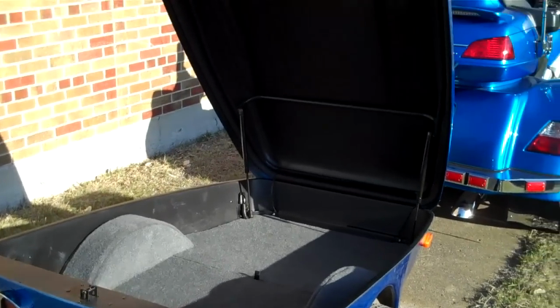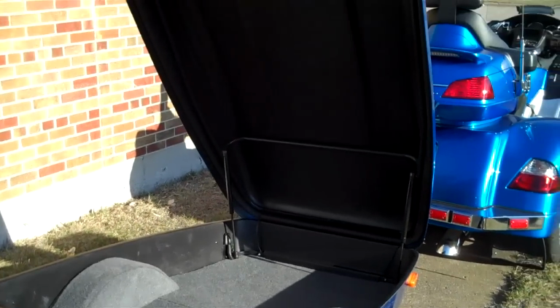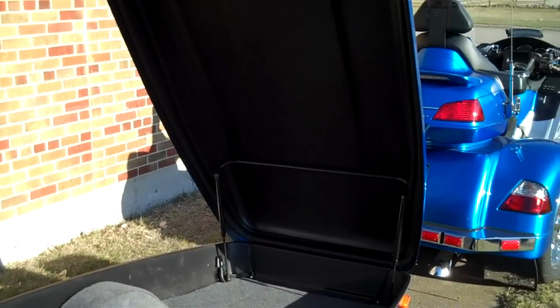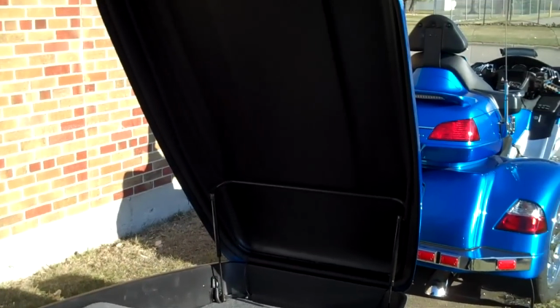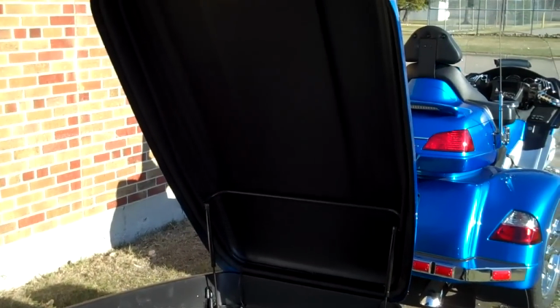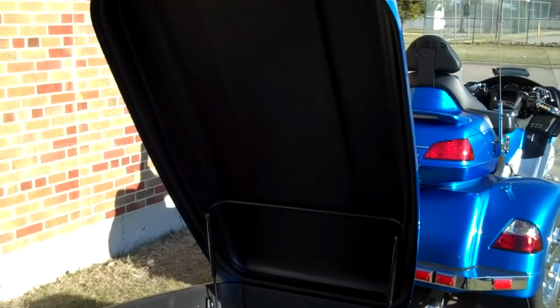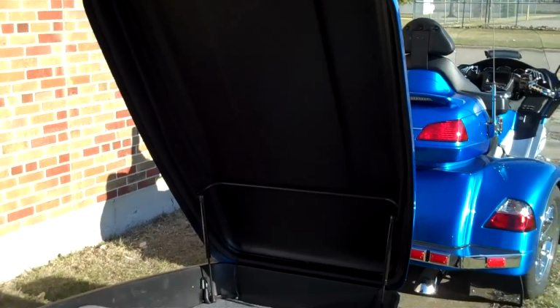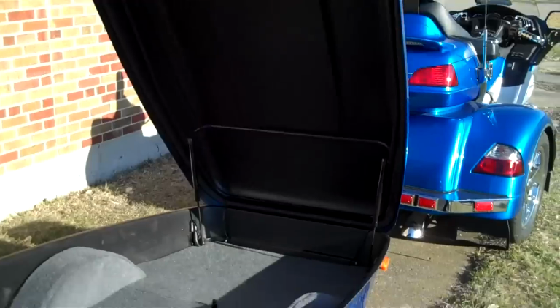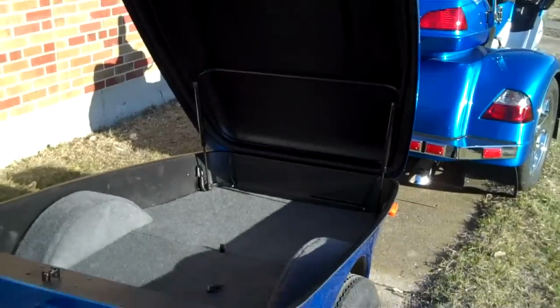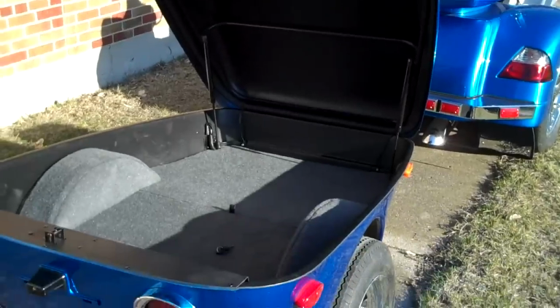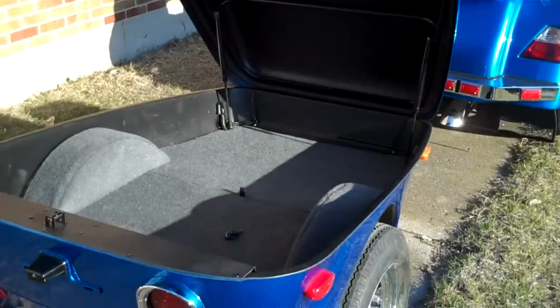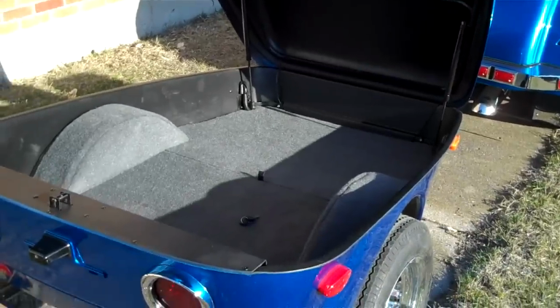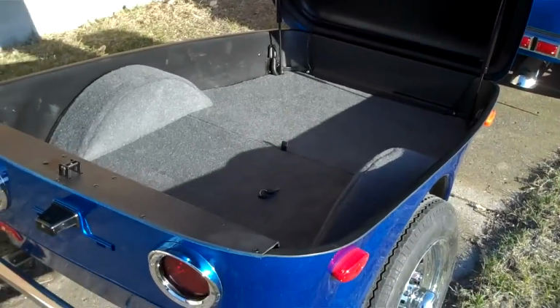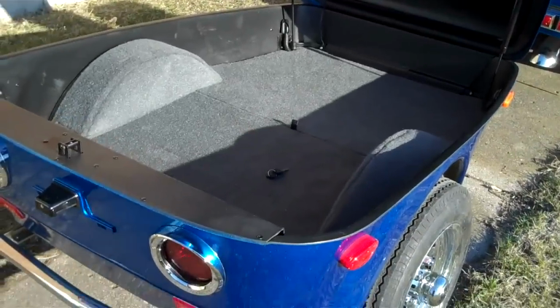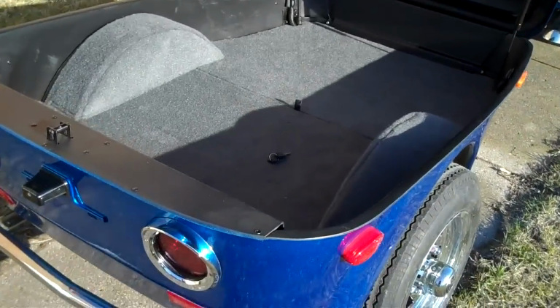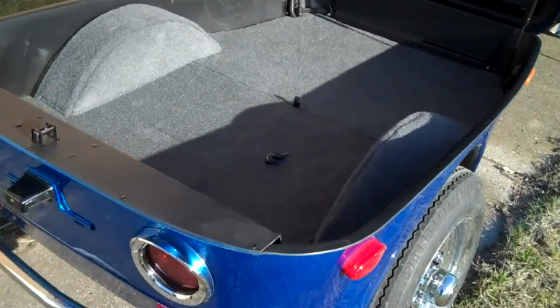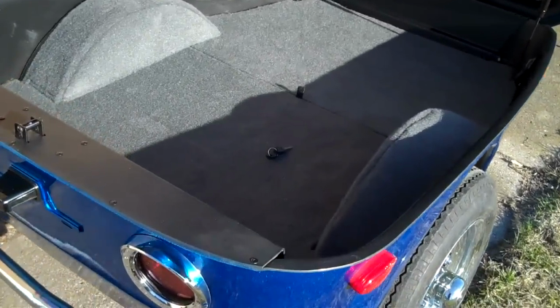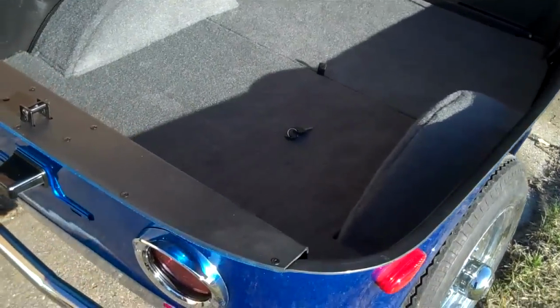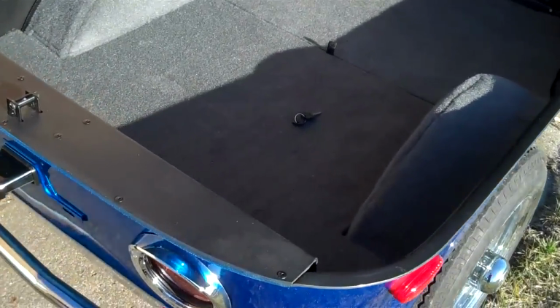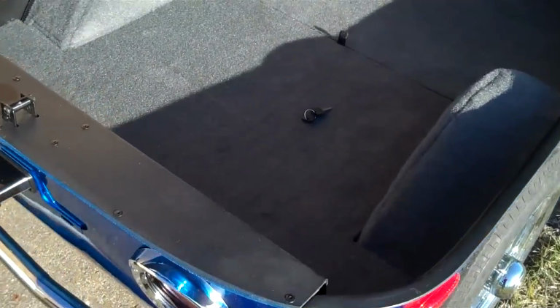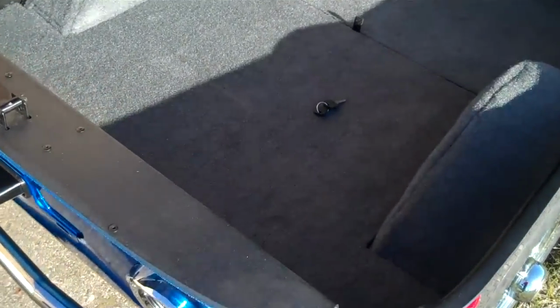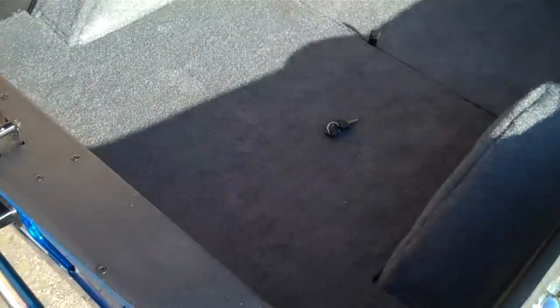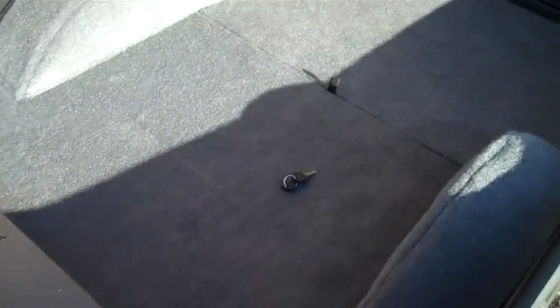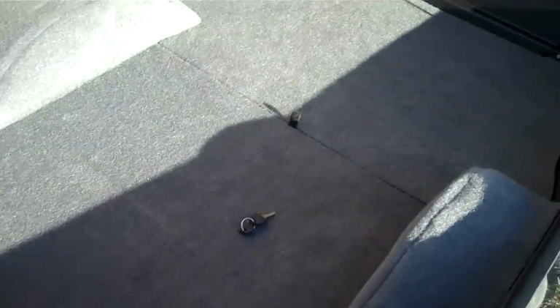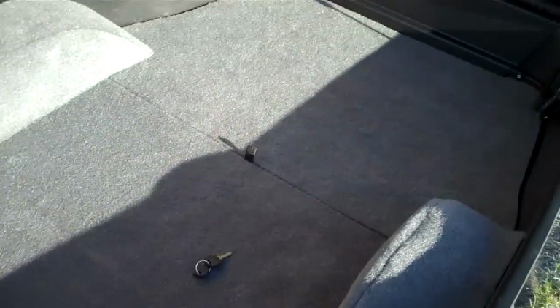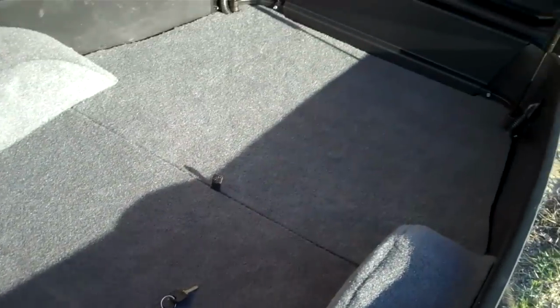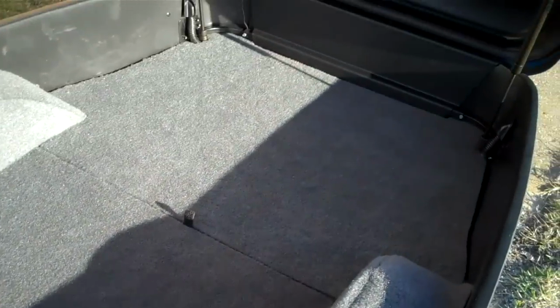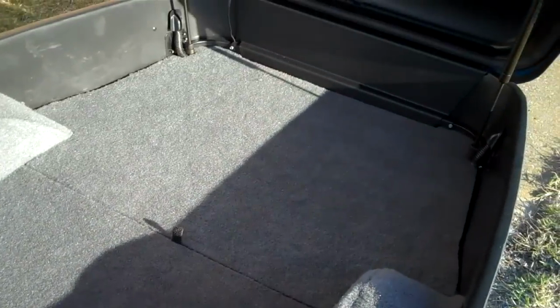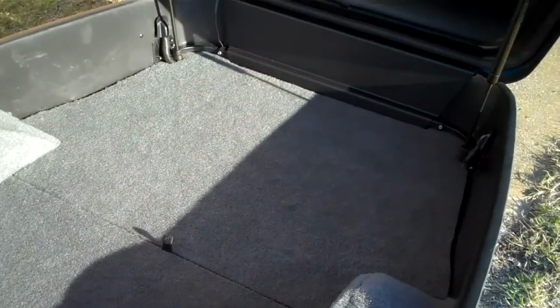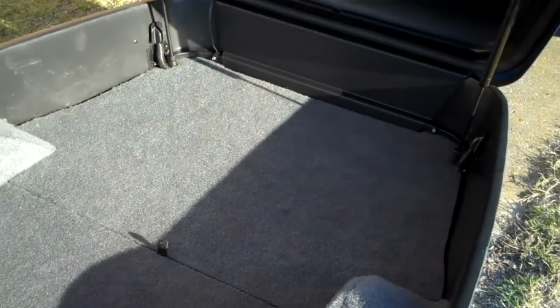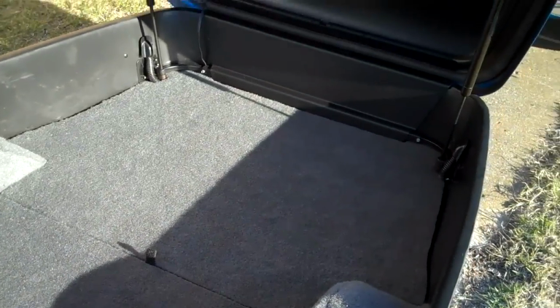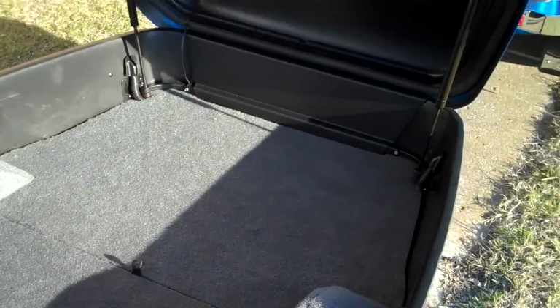Plenty of storage. There's room for a beverage compartment in the back under the floor, and forward is for spare tire.